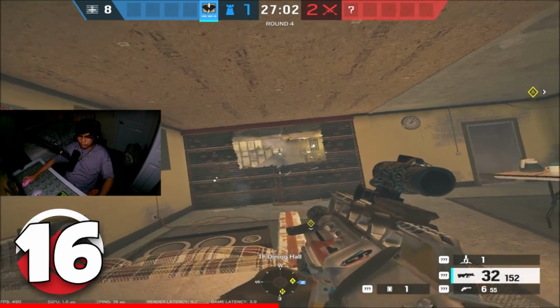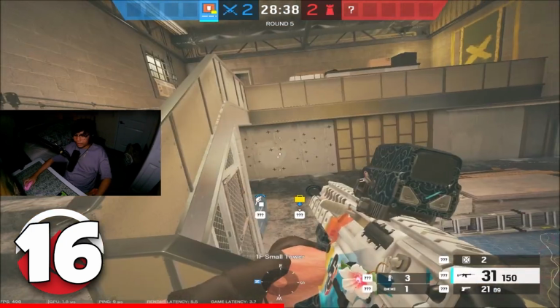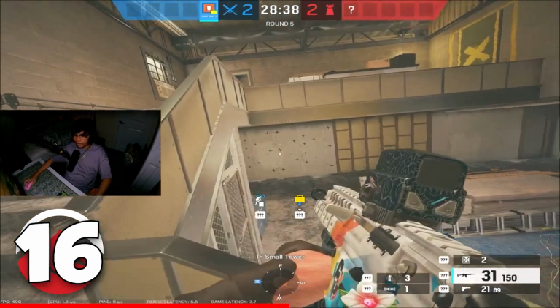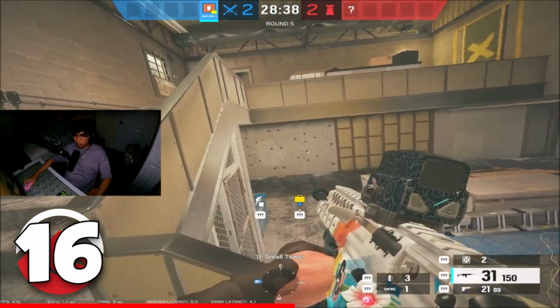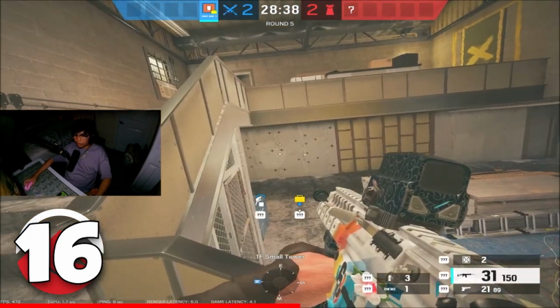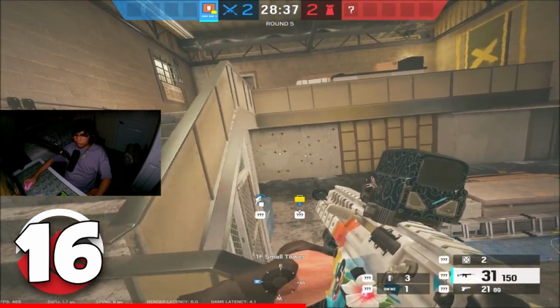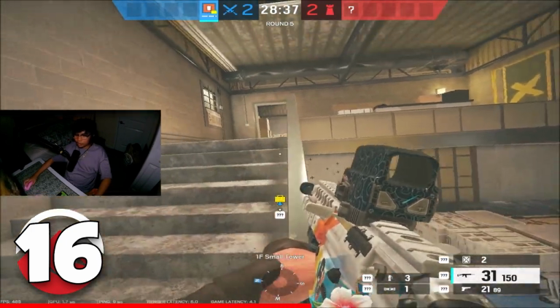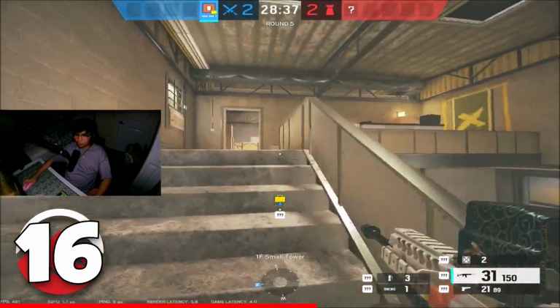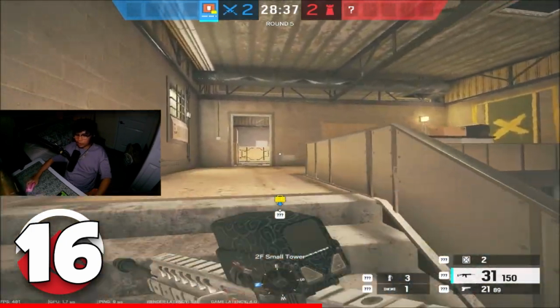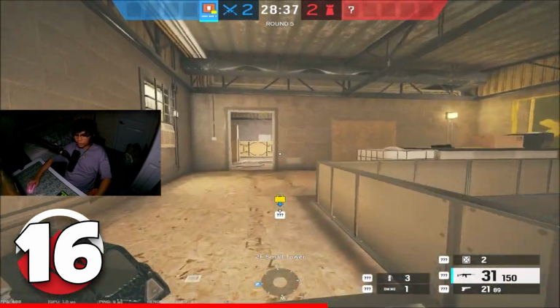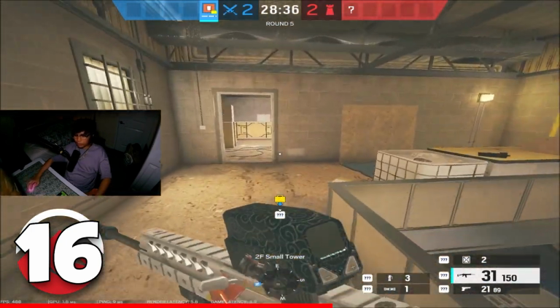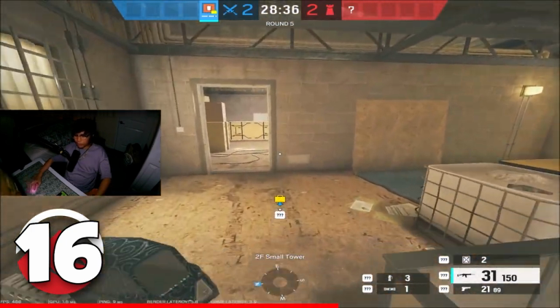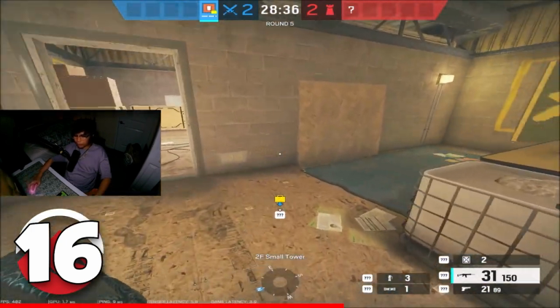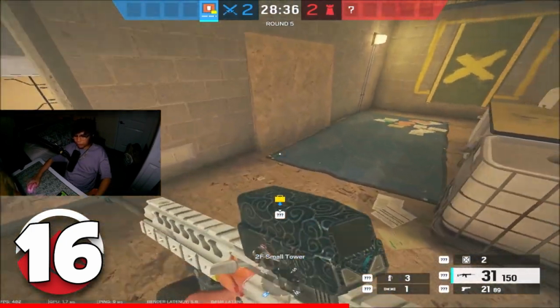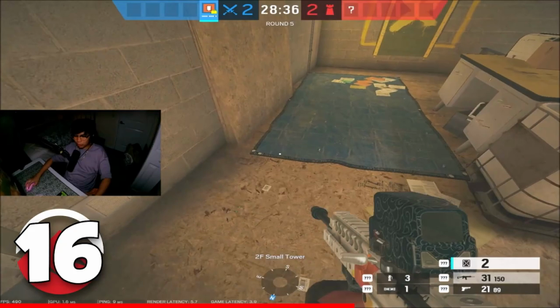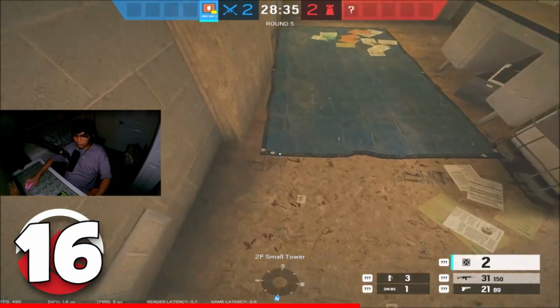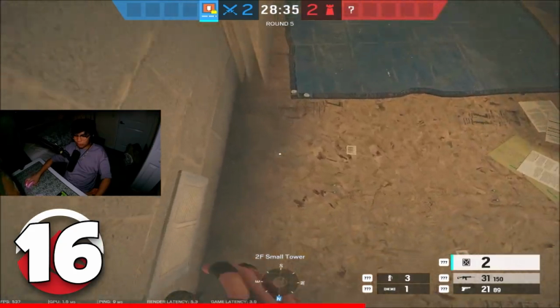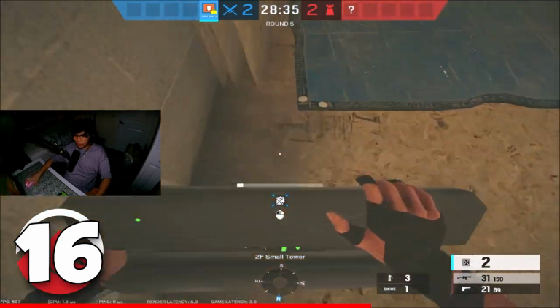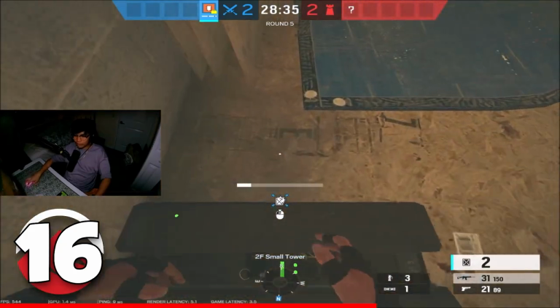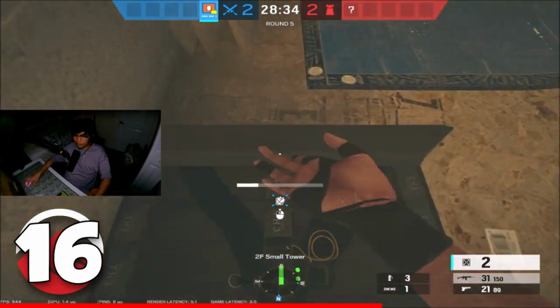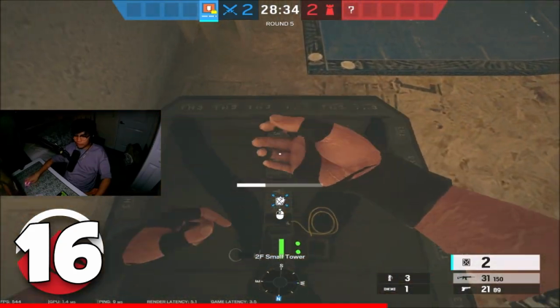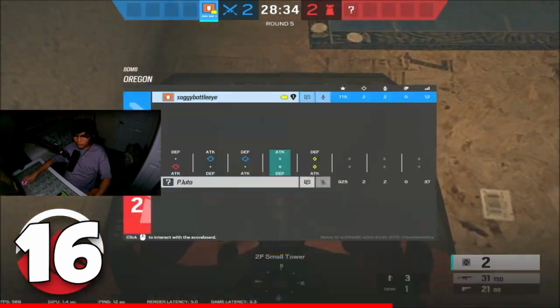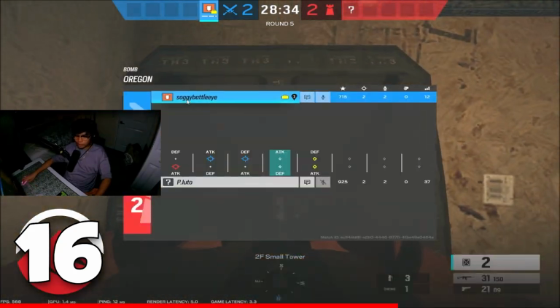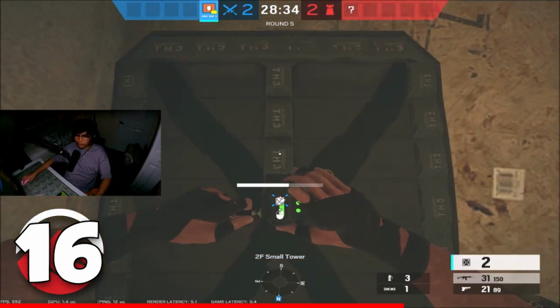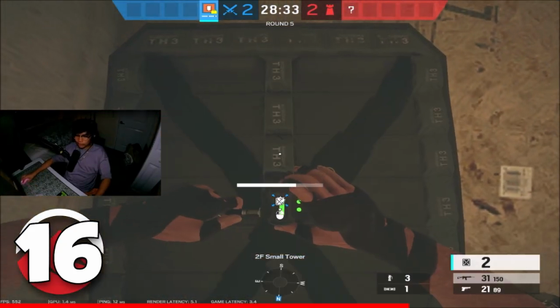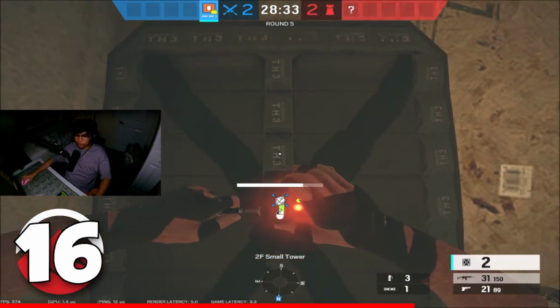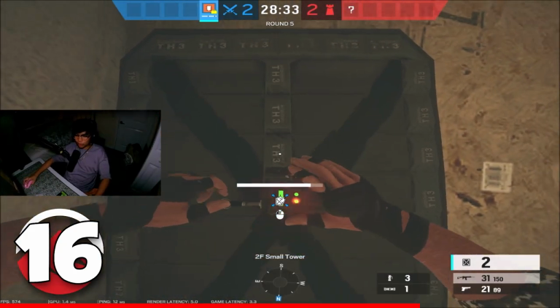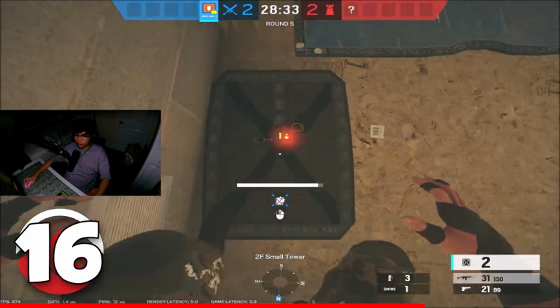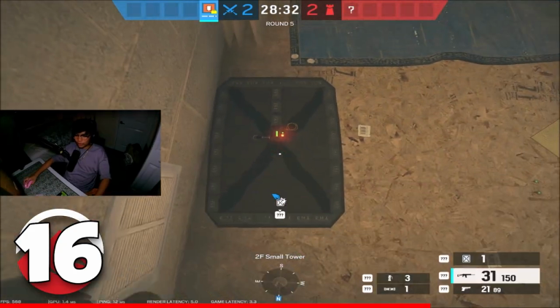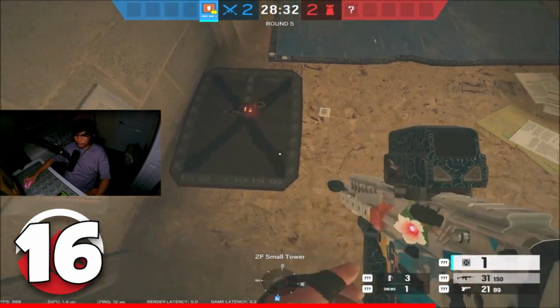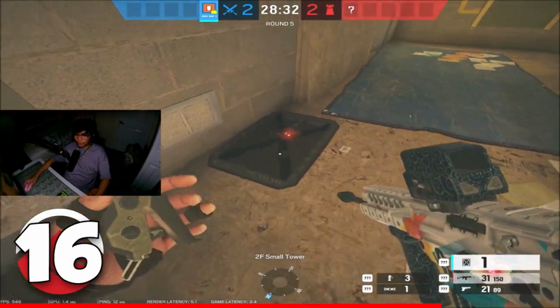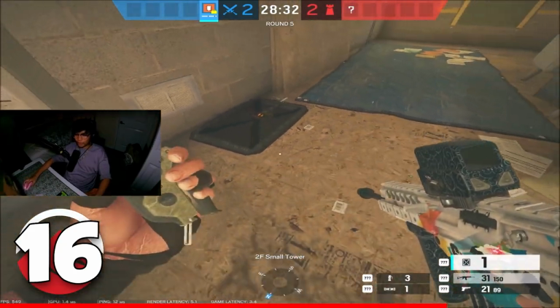Even if this wall is electrified, if you're playing Therm, you can come up here in small tower, place it on this edge right next to the door, and set it off.